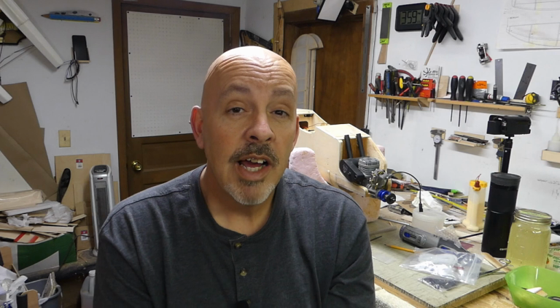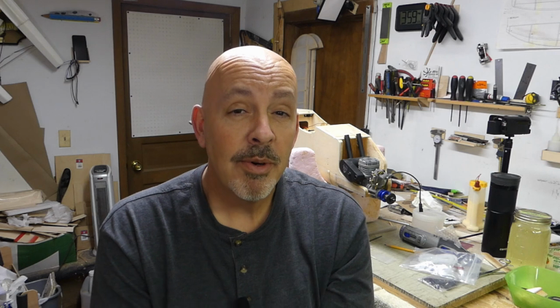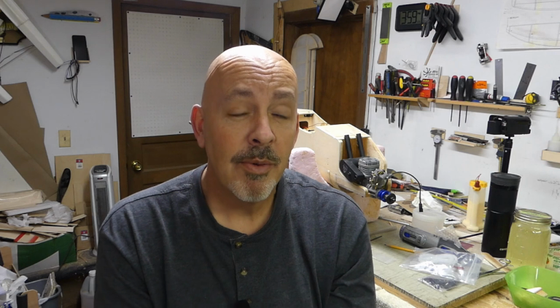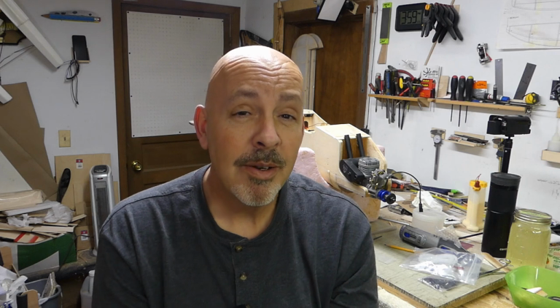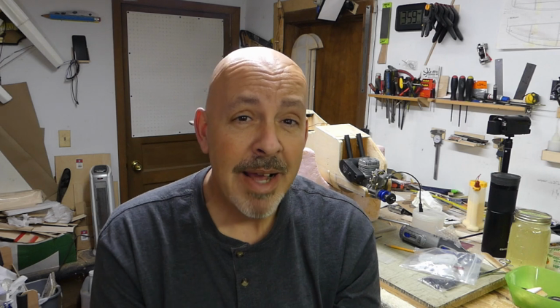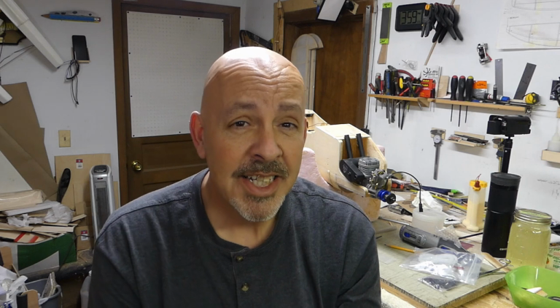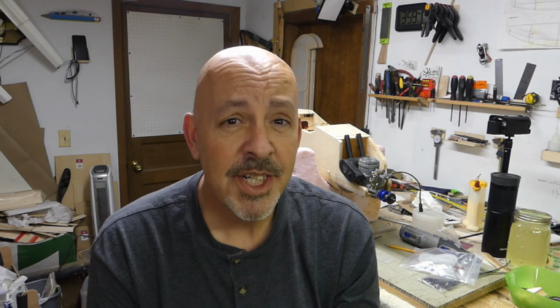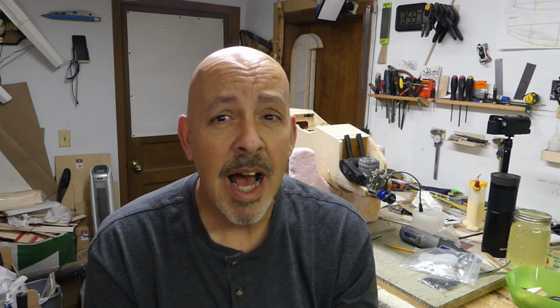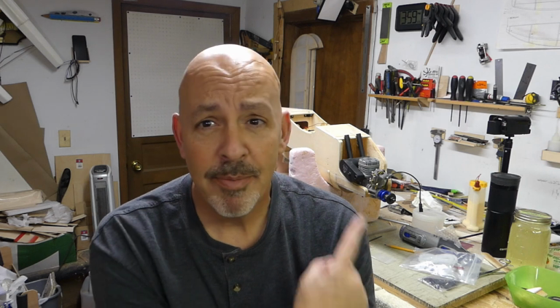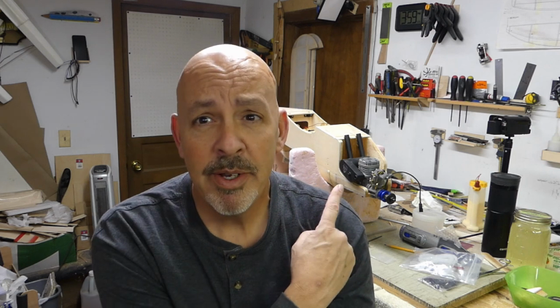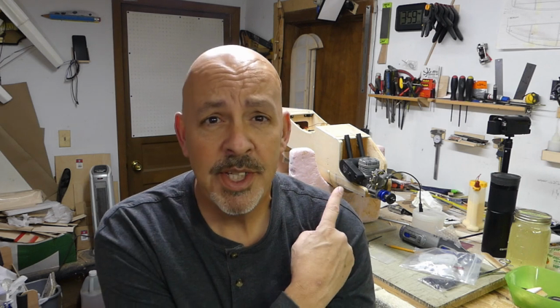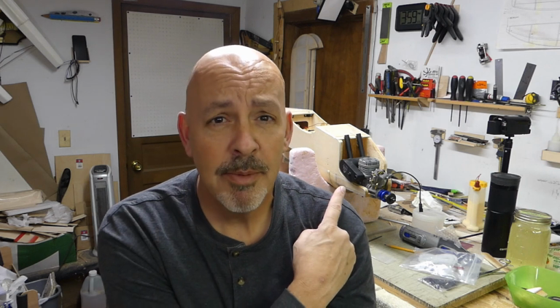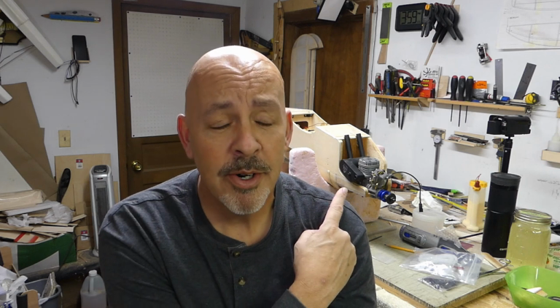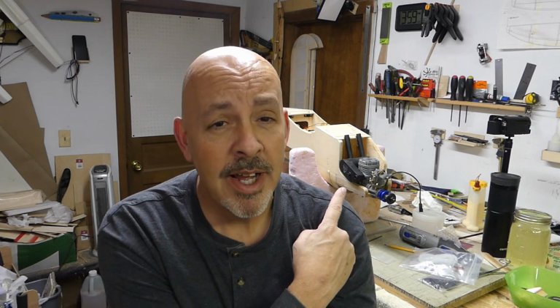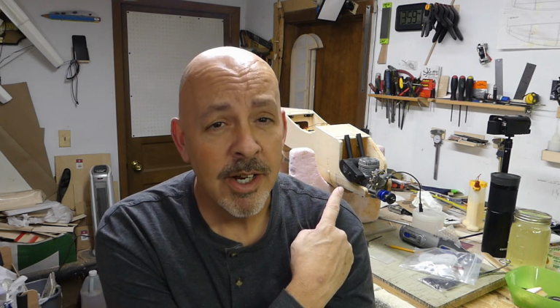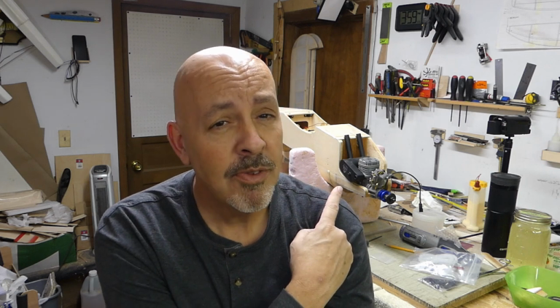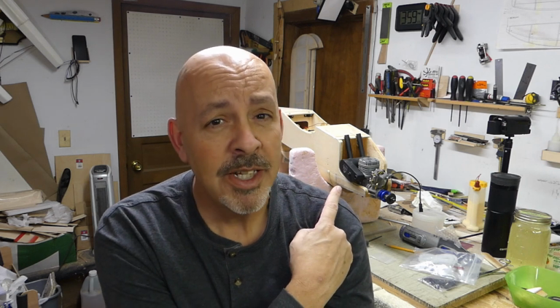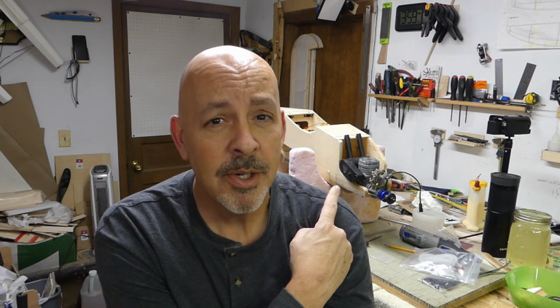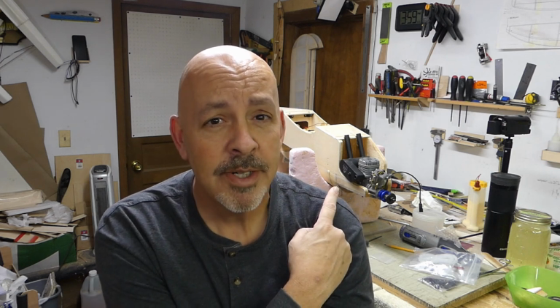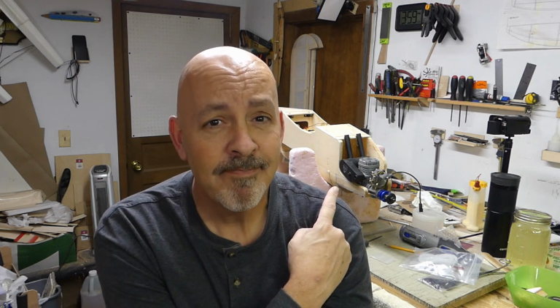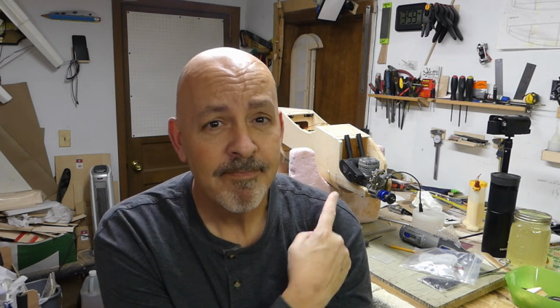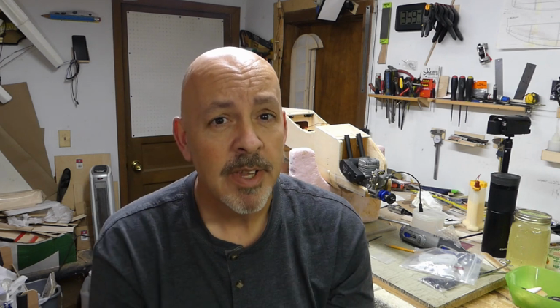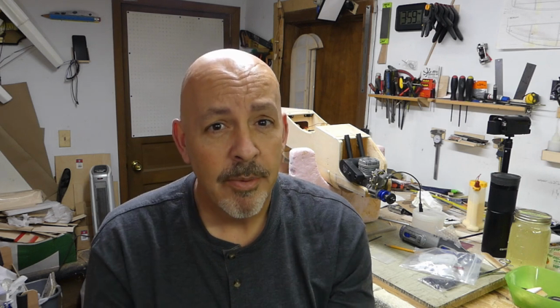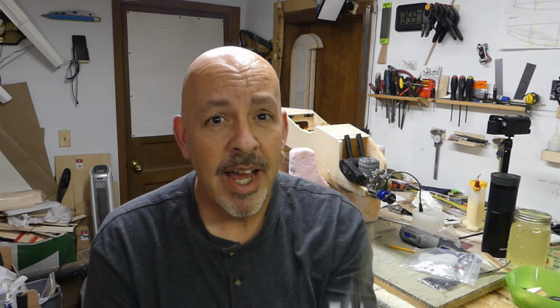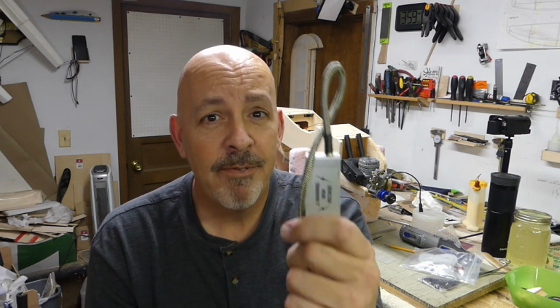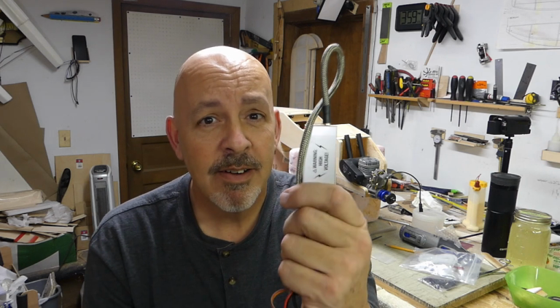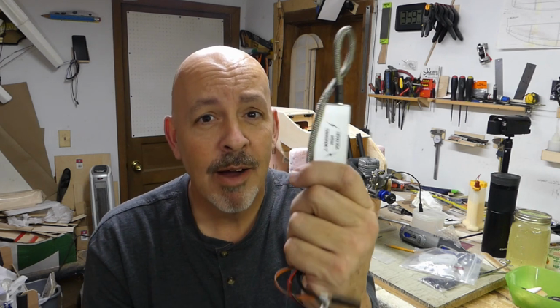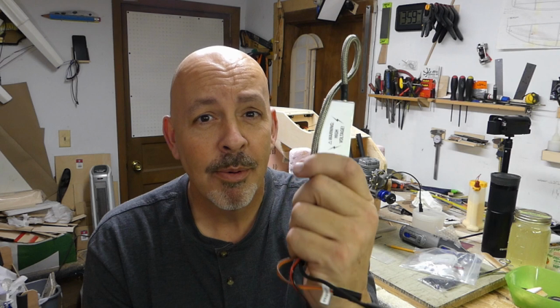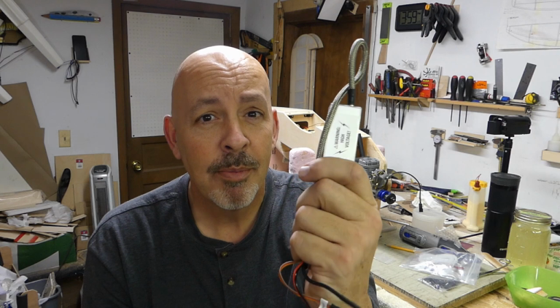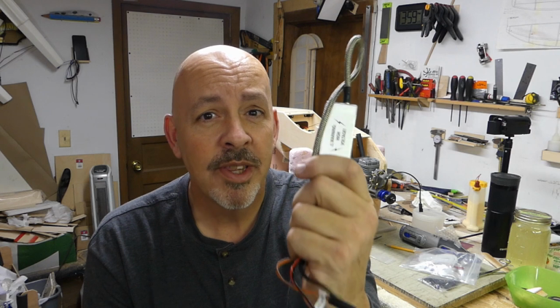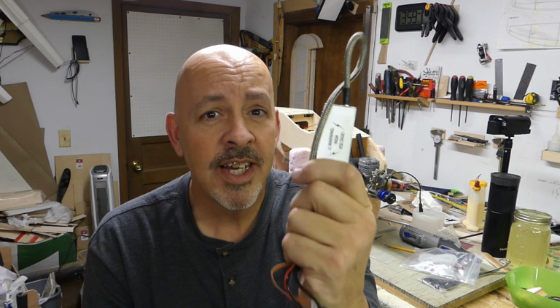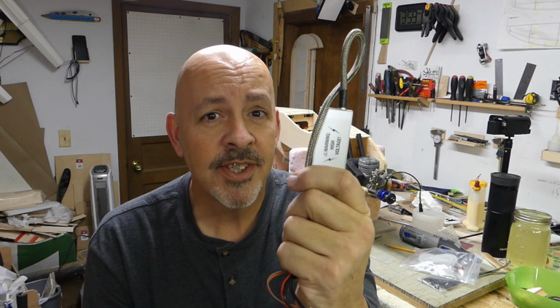Hey everyone, welcome back to the shop. You can see the motor right there over my shoulder — we've got to figure out where we're going to put this.